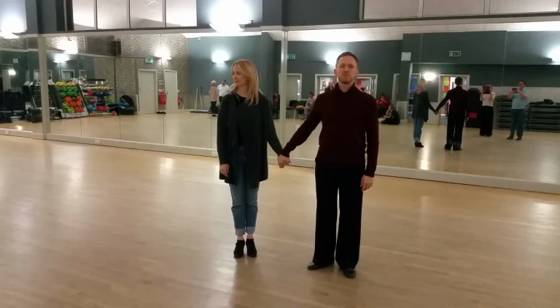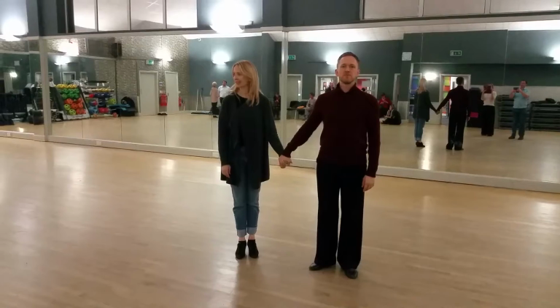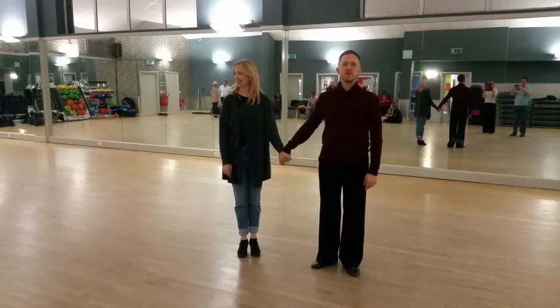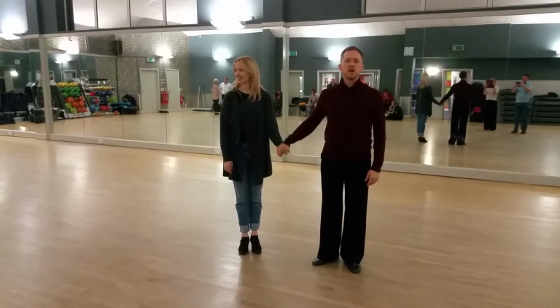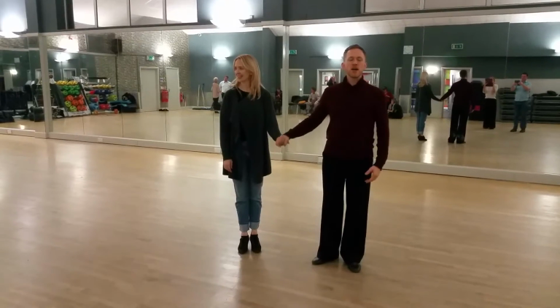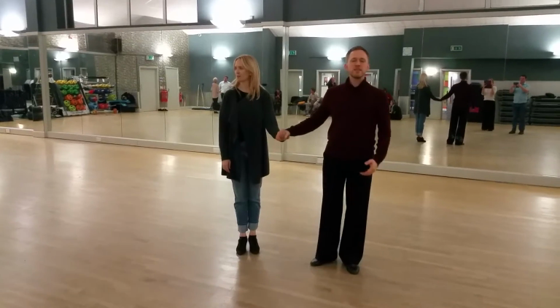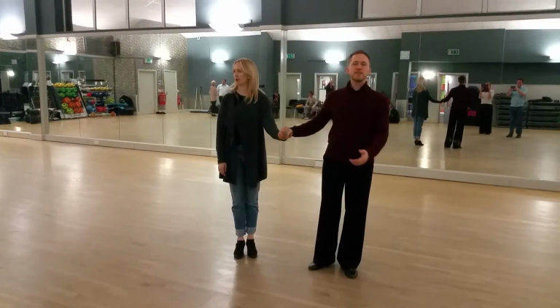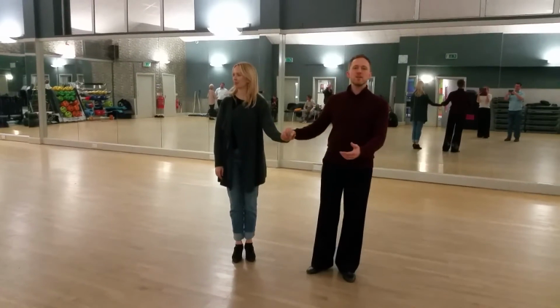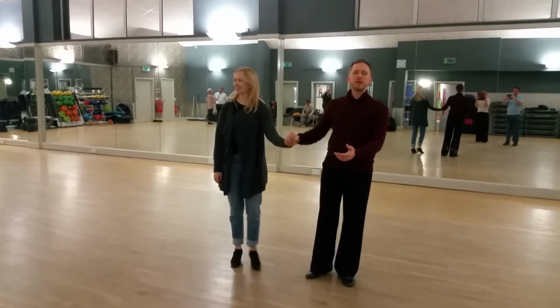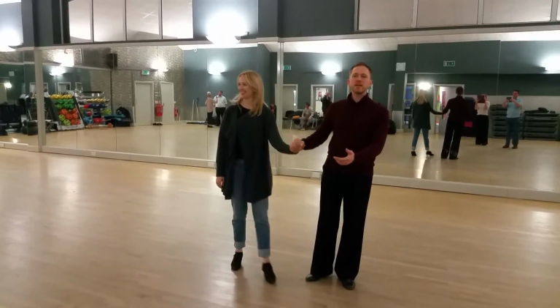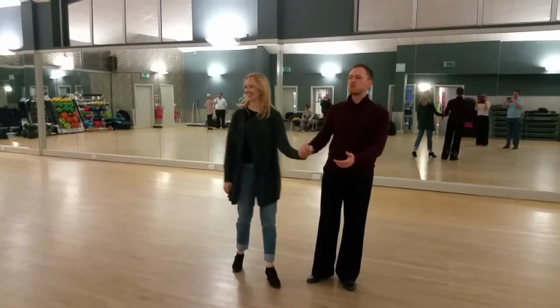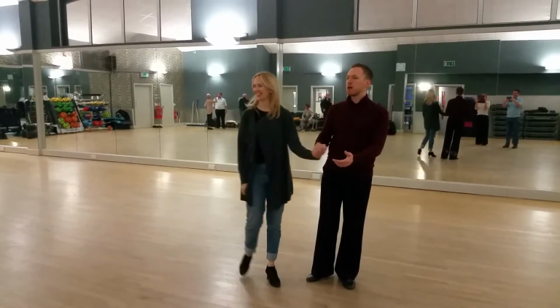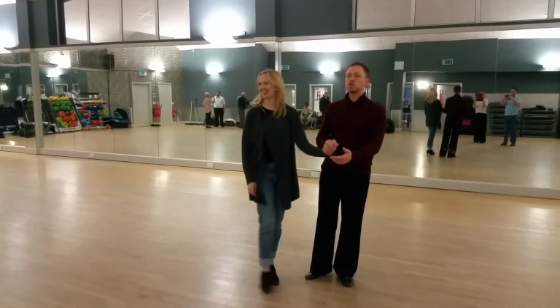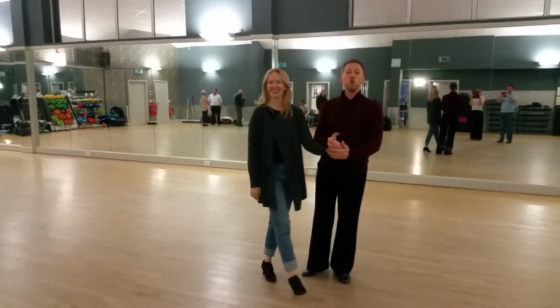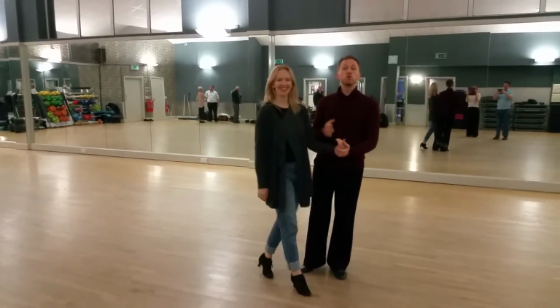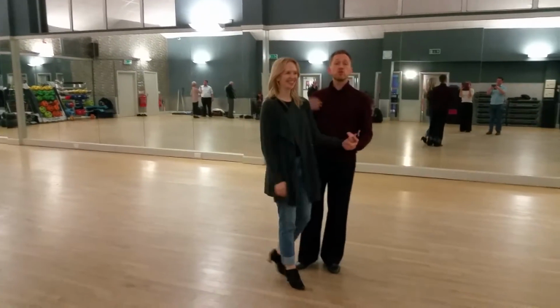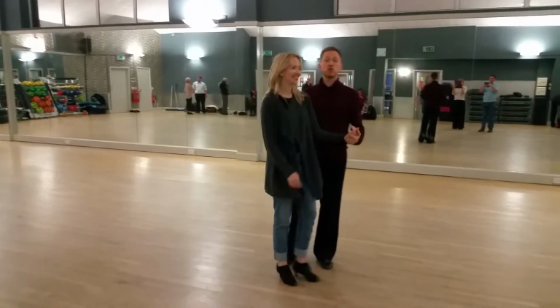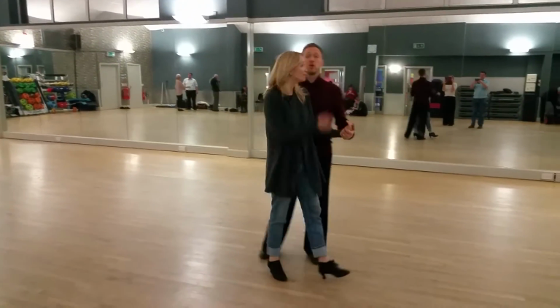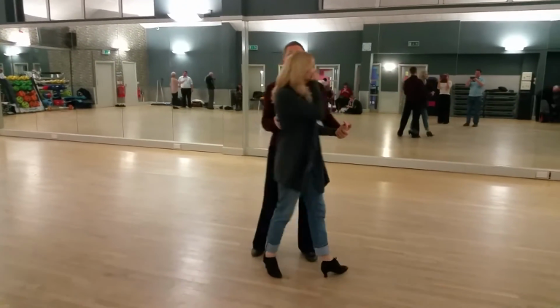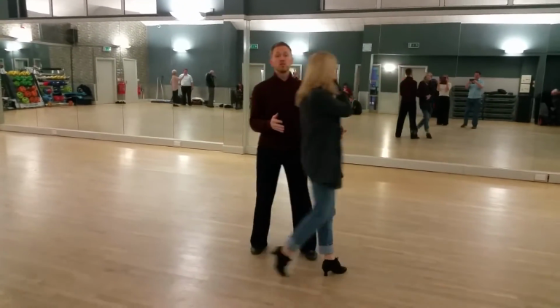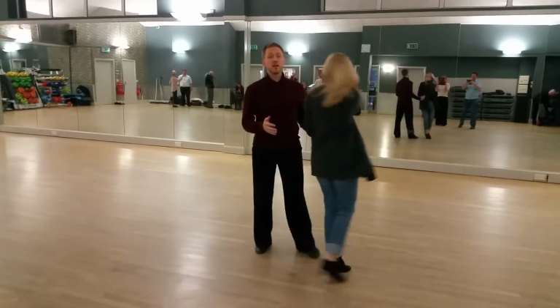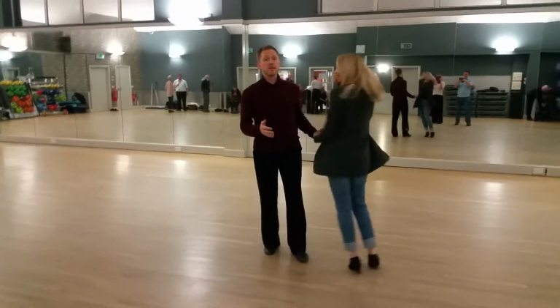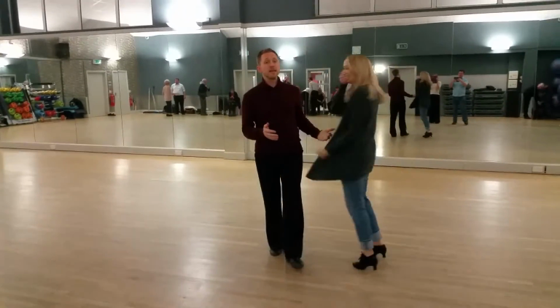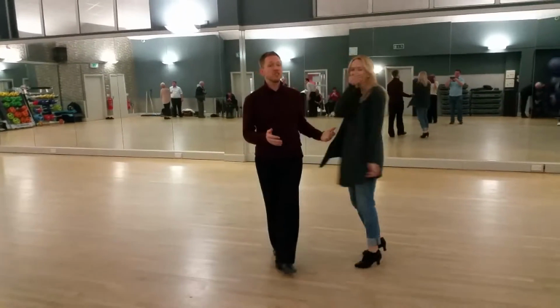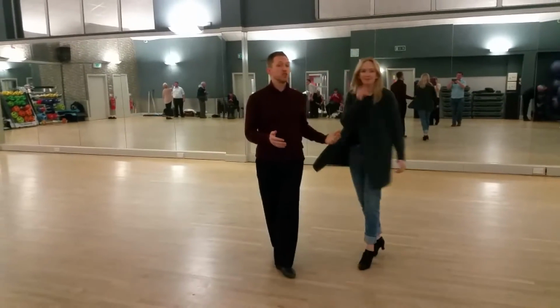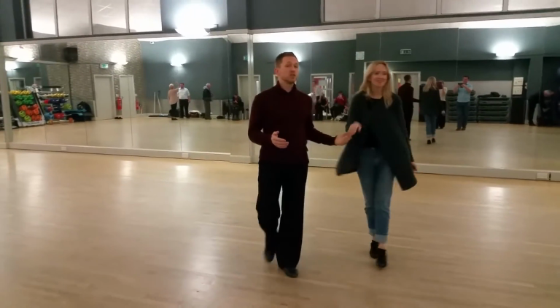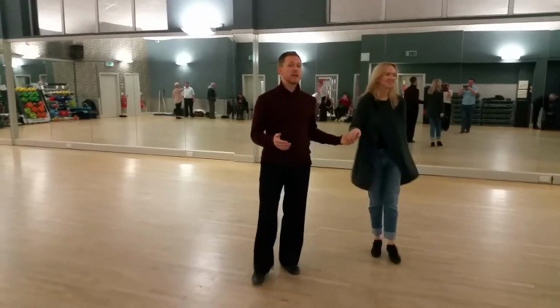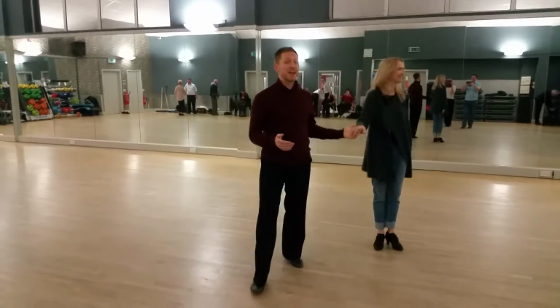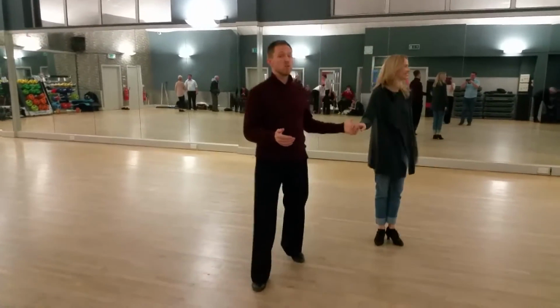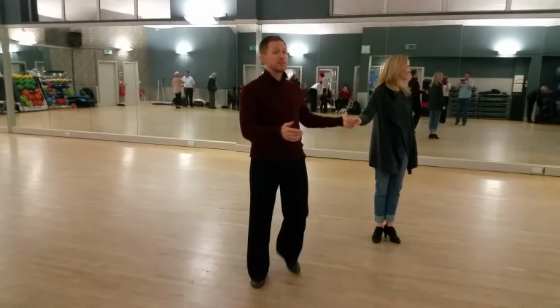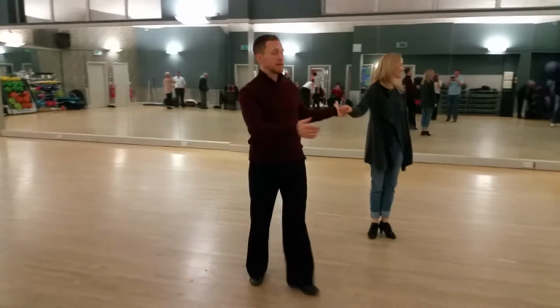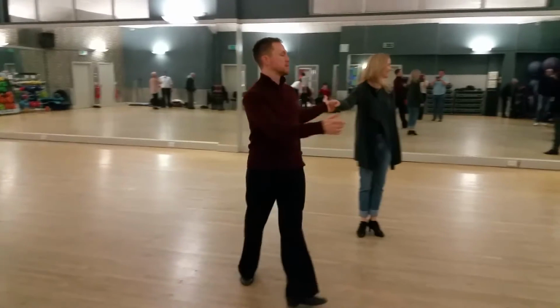Okay, so this is the Beginners Plus Waltz for Sundays, Tuesdays and Wednesdays.